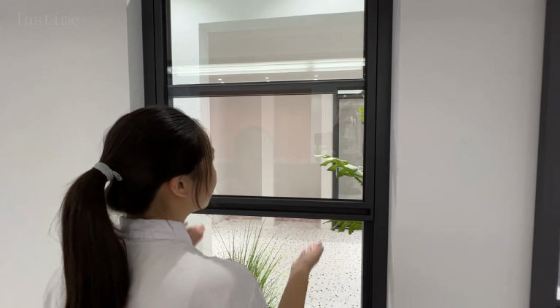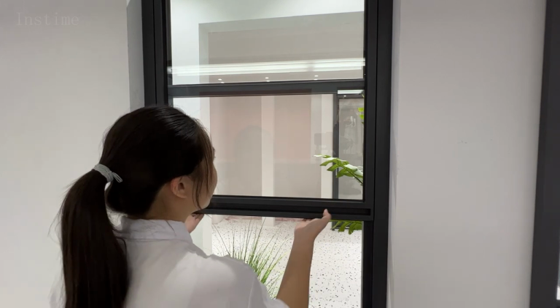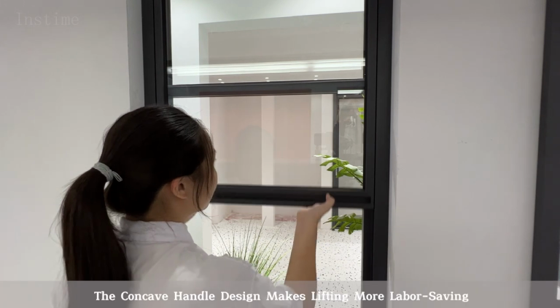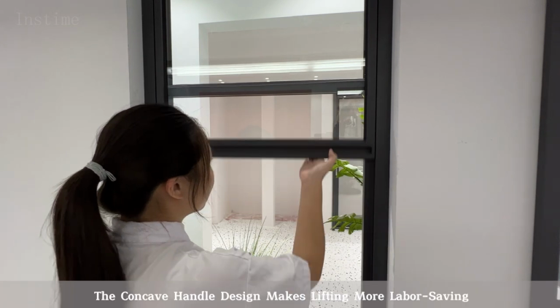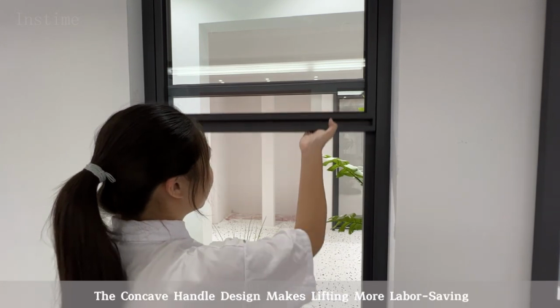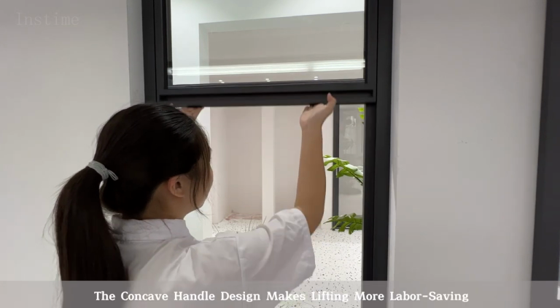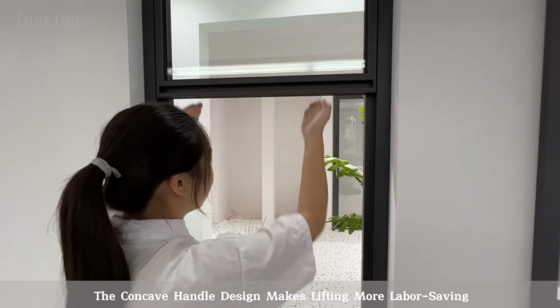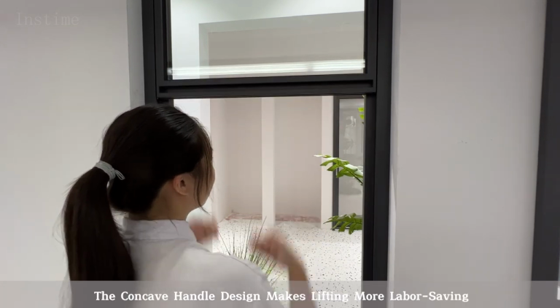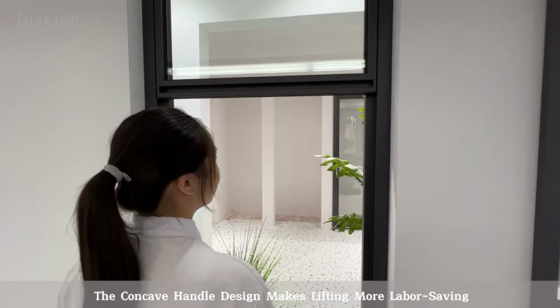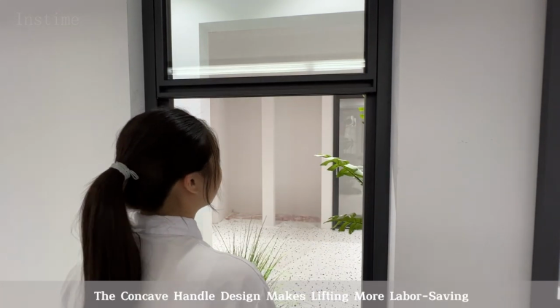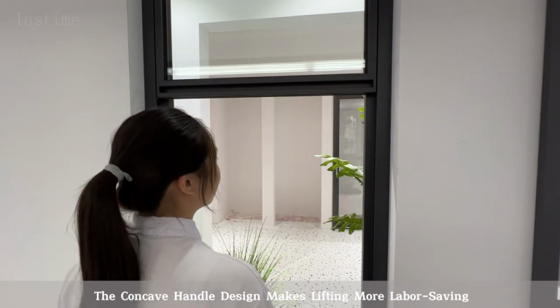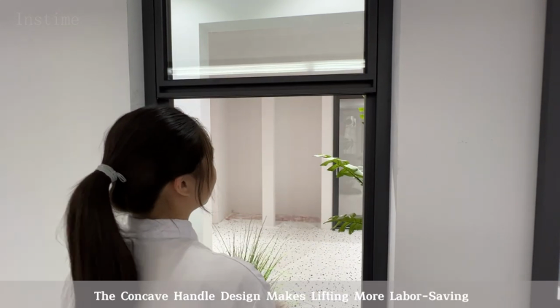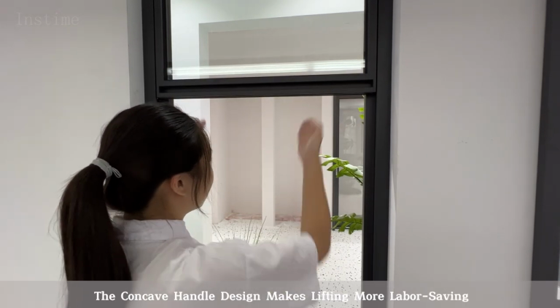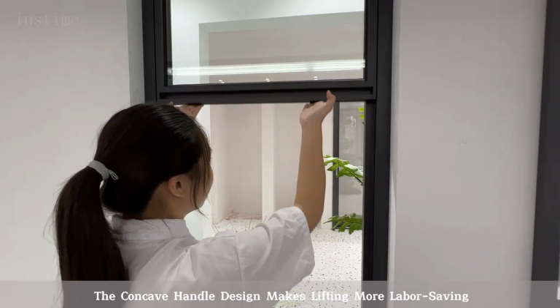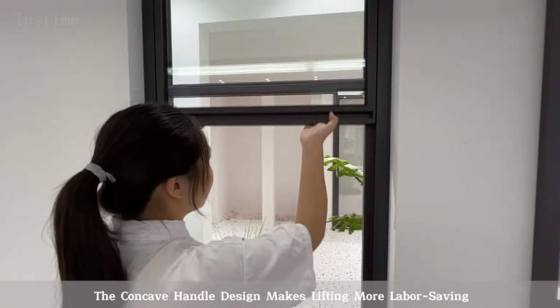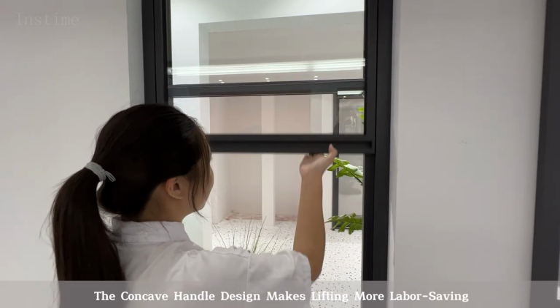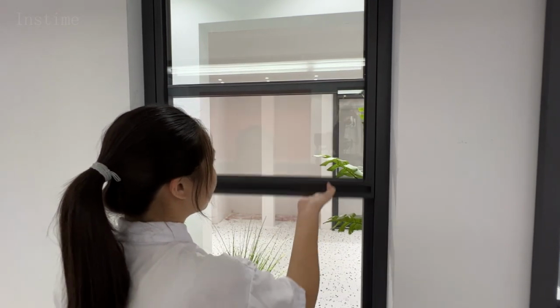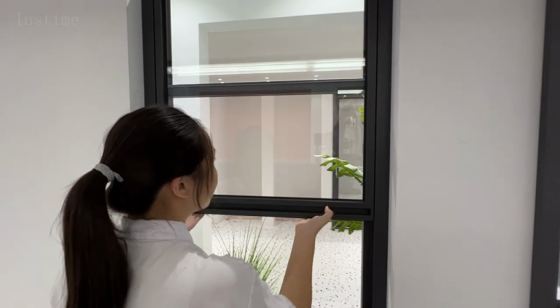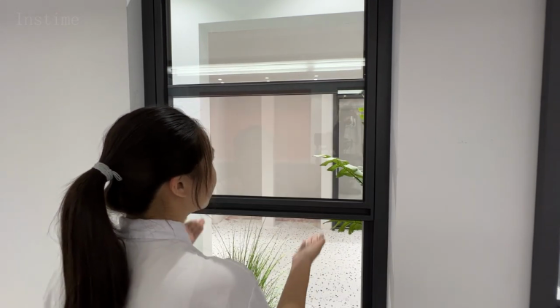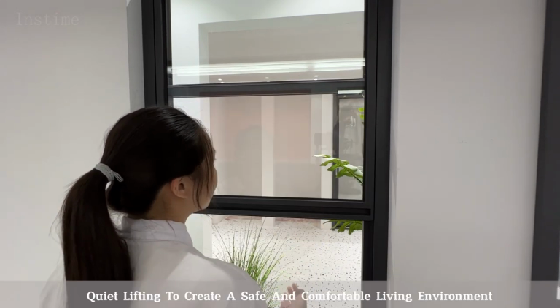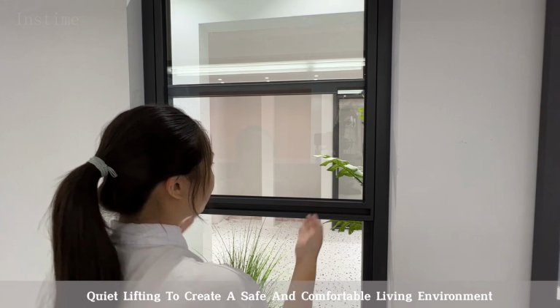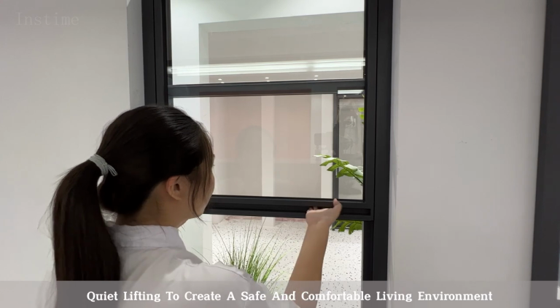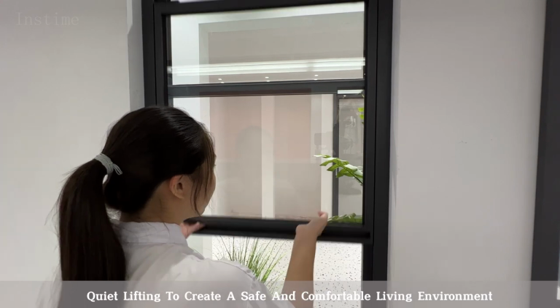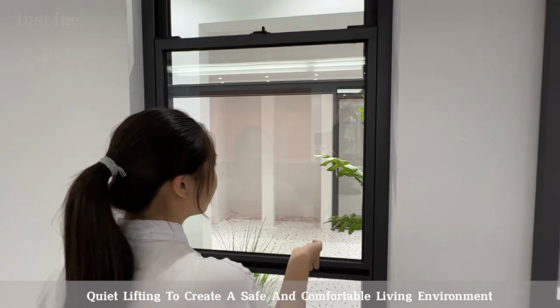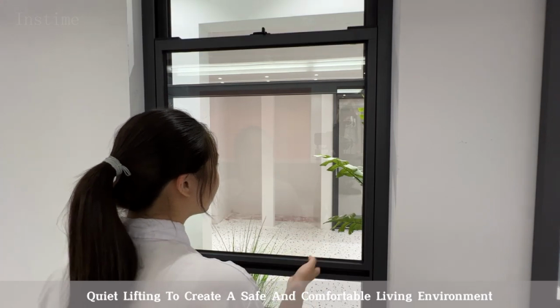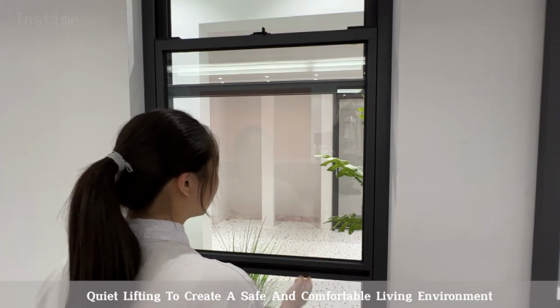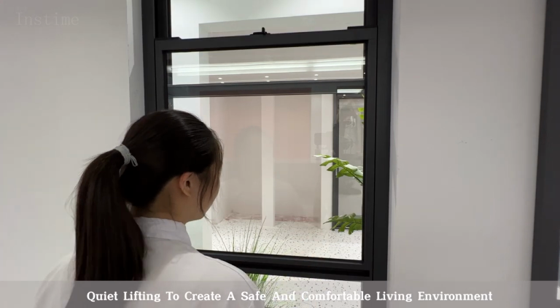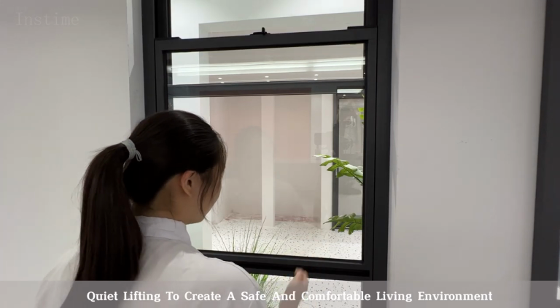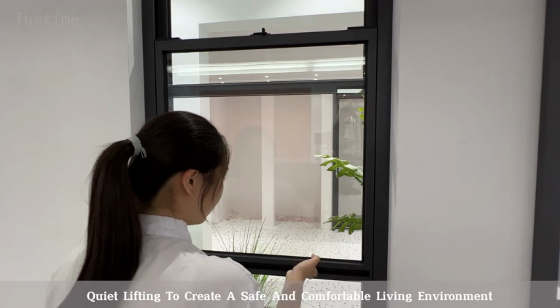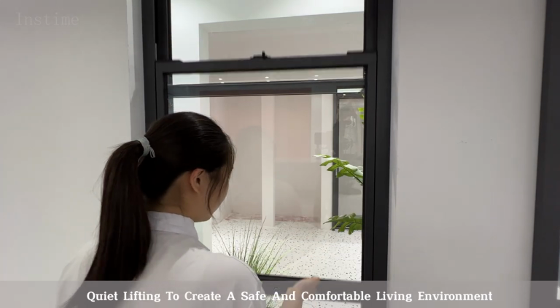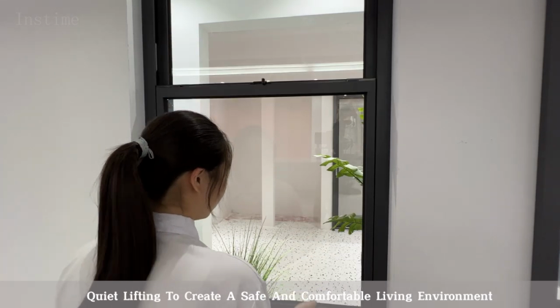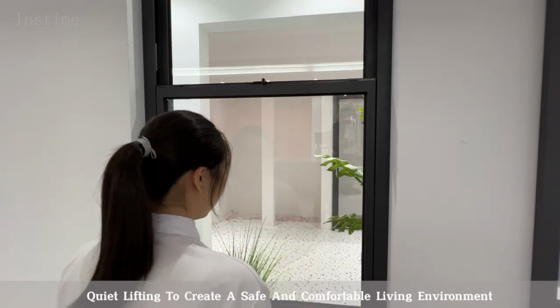The concave handle design makes lifting more labor-saving. Quiet lifting to create a safe and comfortable living environment.